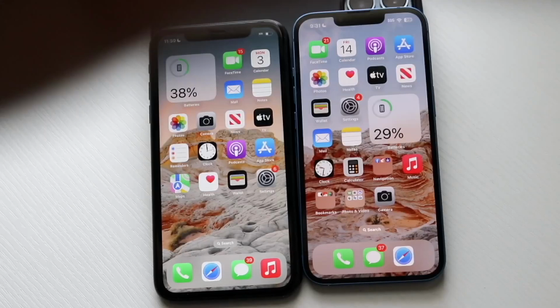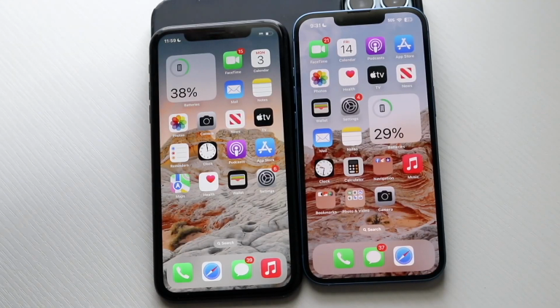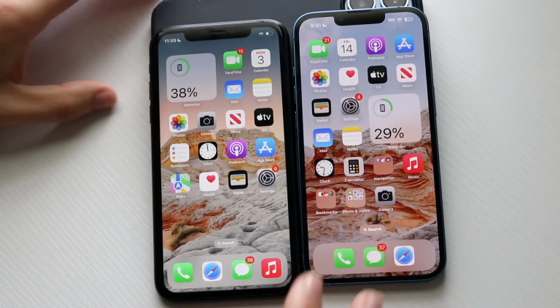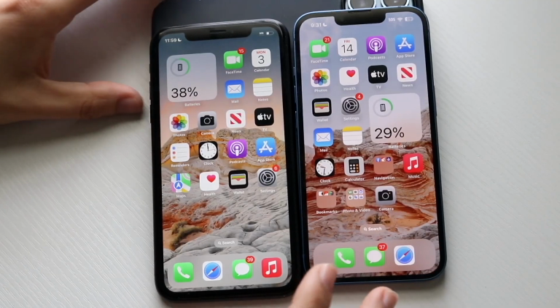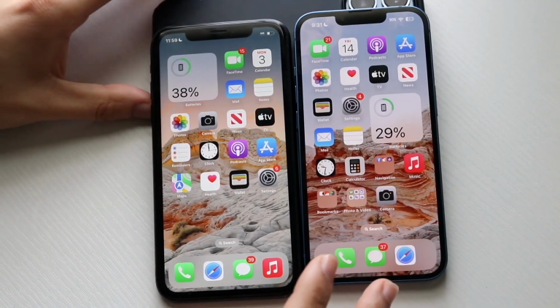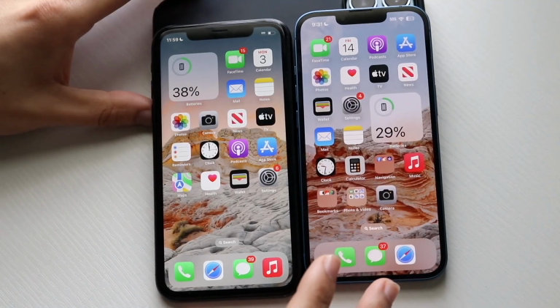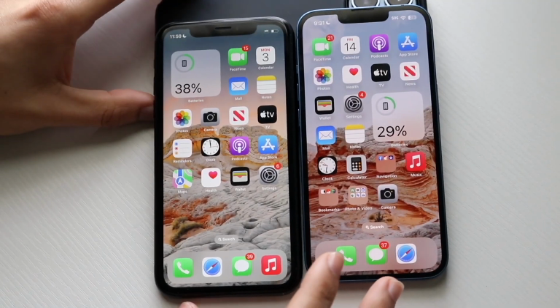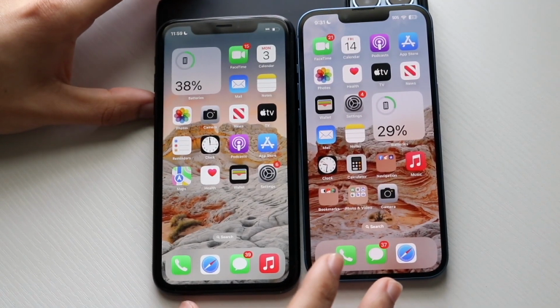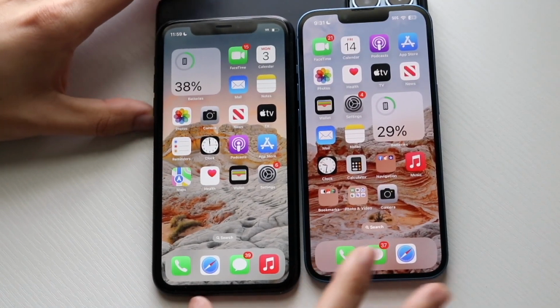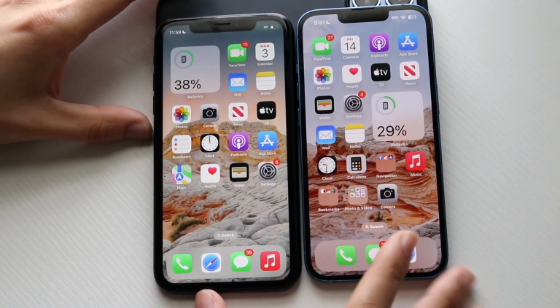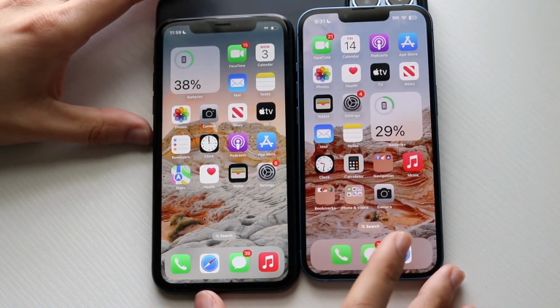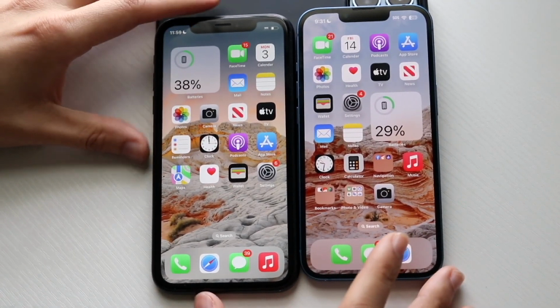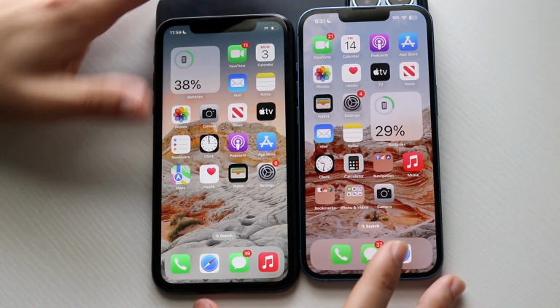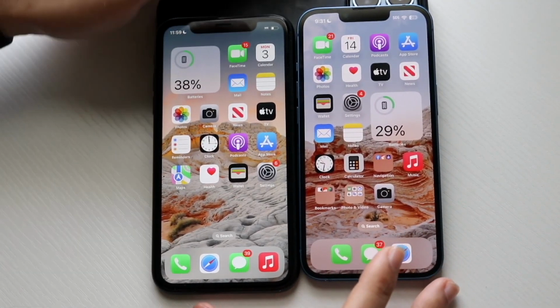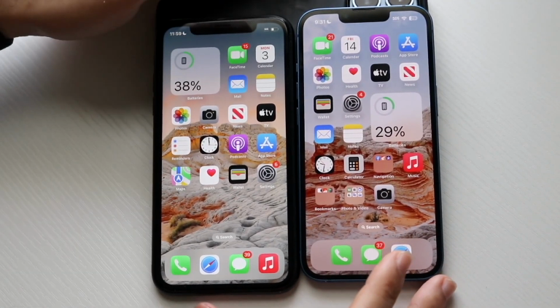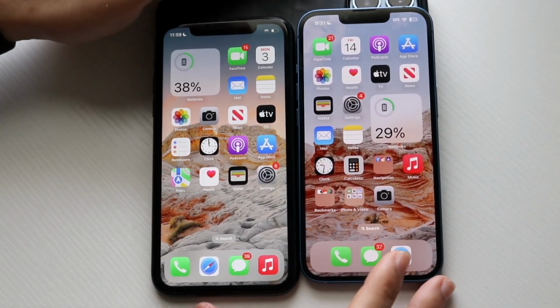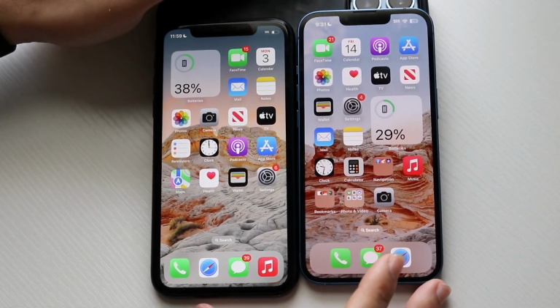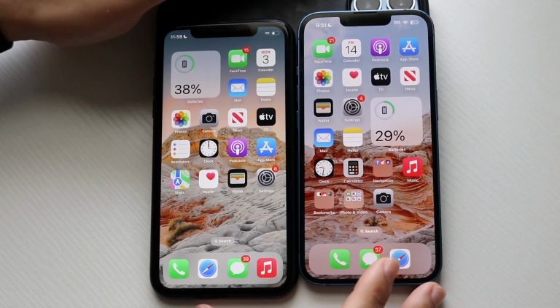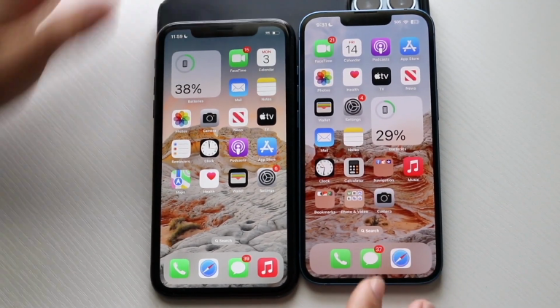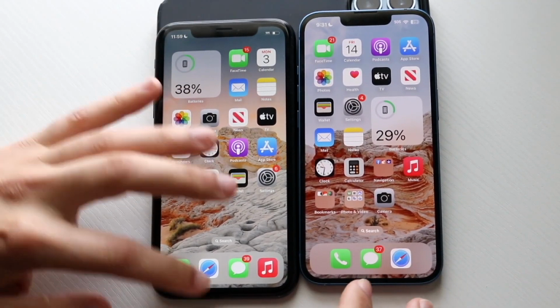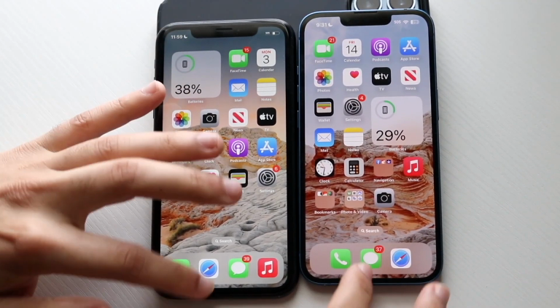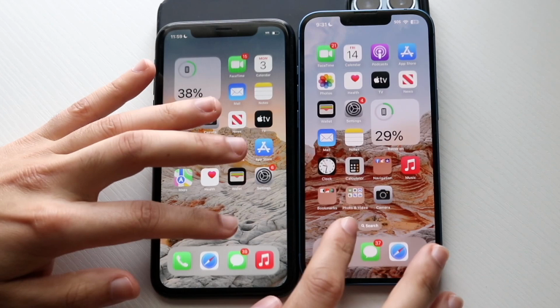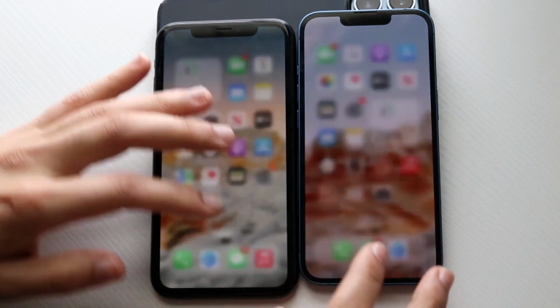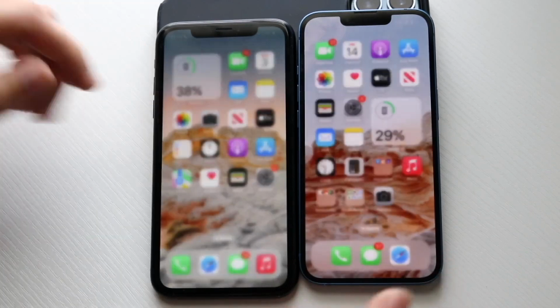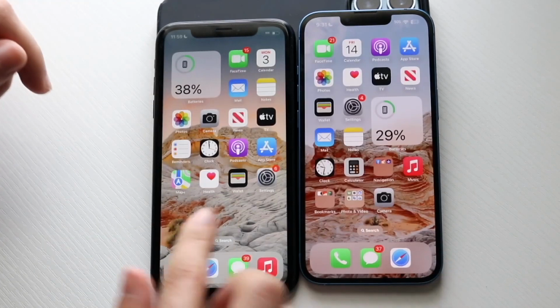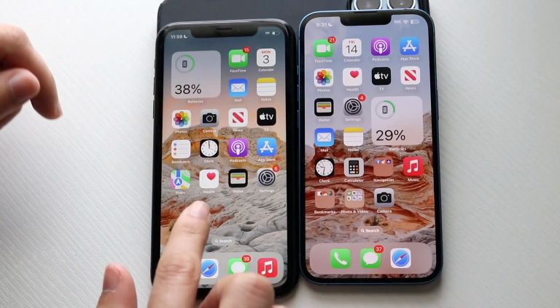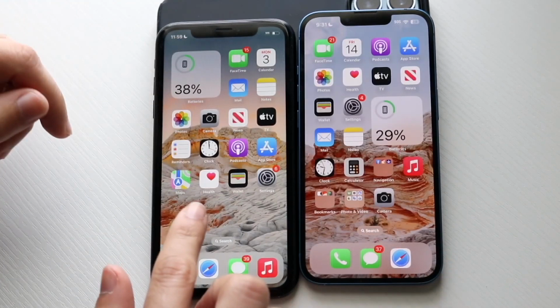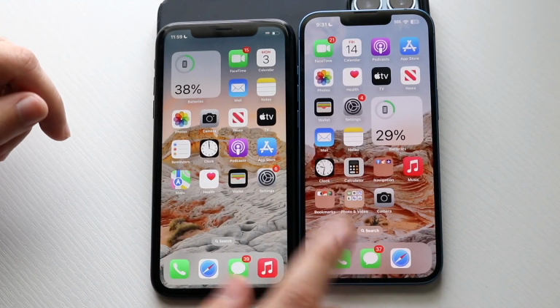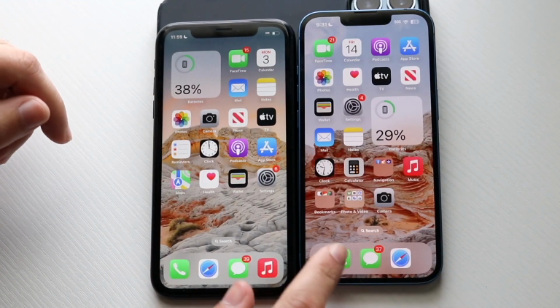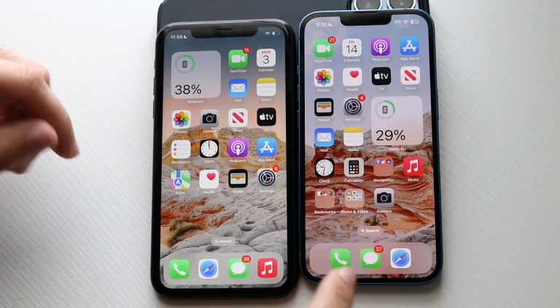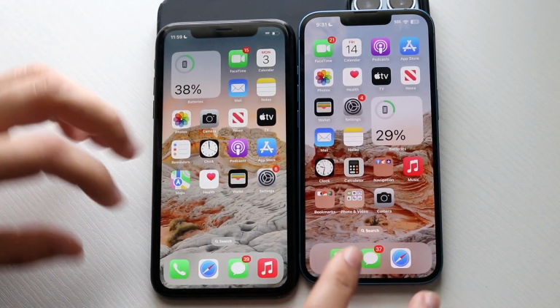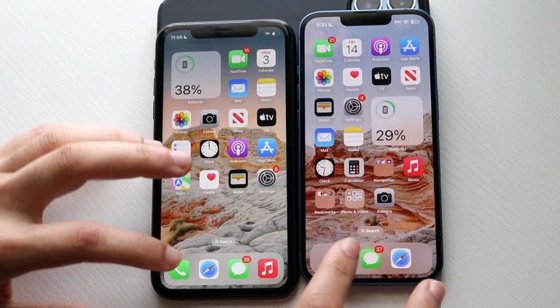Okay, there we go. So getting into some of these applications, let's go and see what we're working with. All the apps are clear on the background — 10 hours here, 13 hours here.